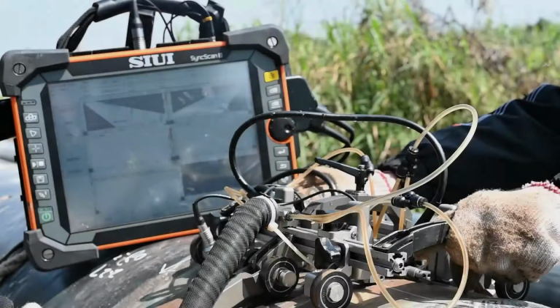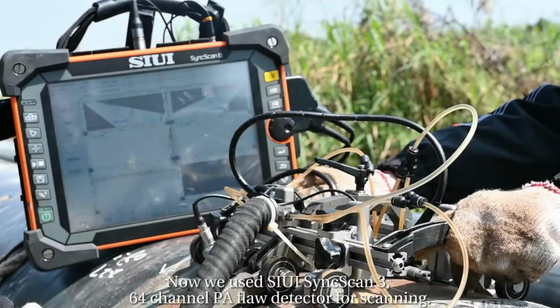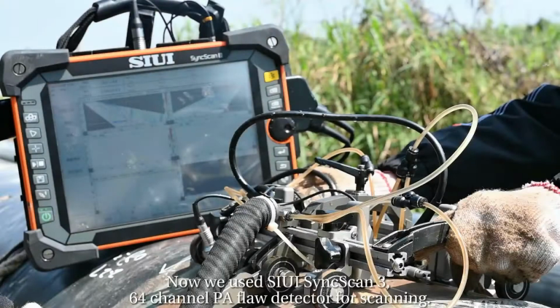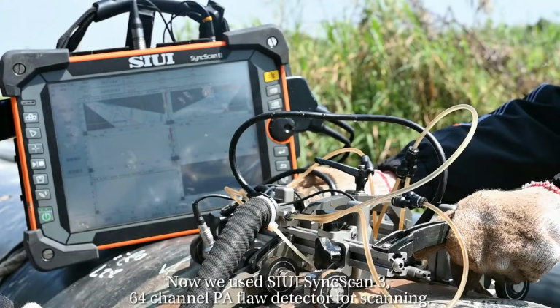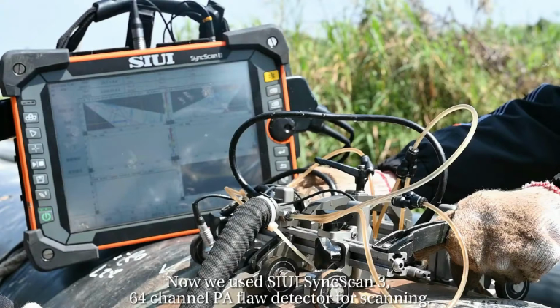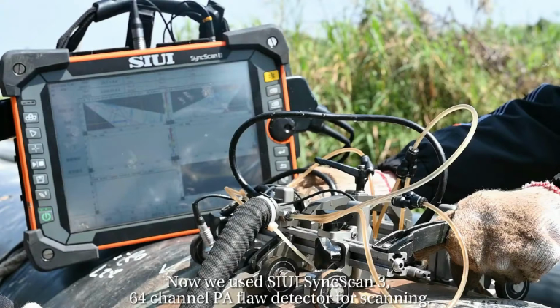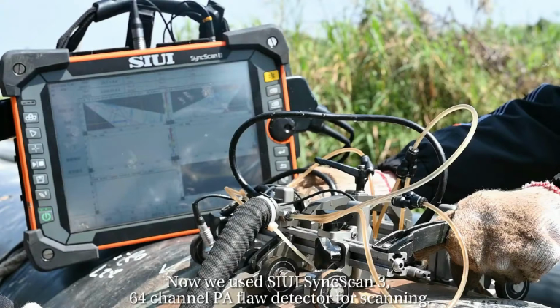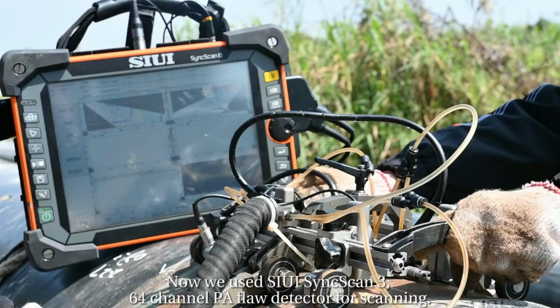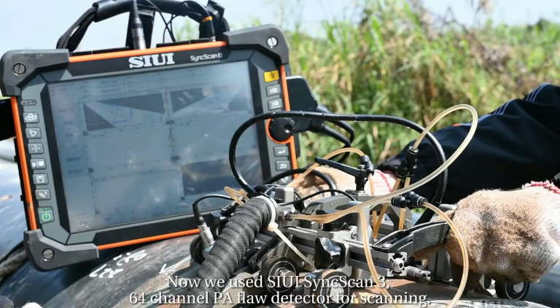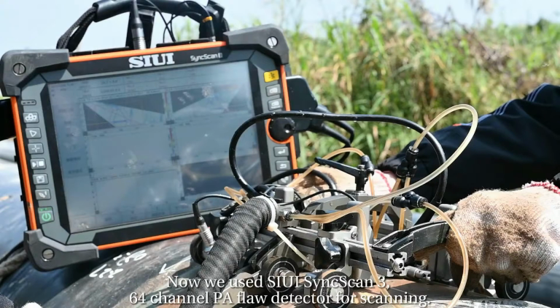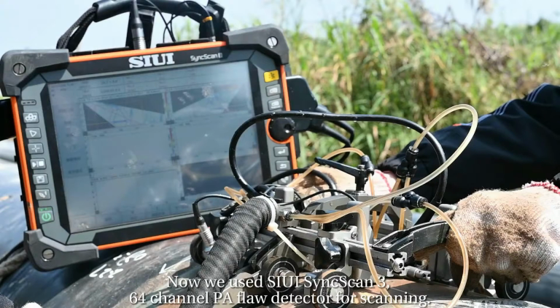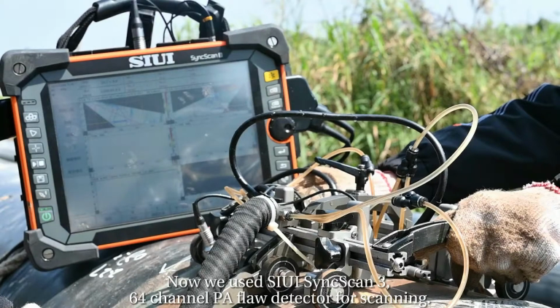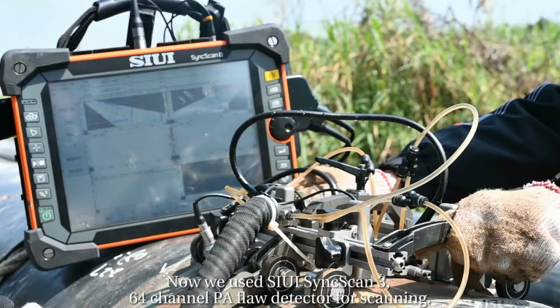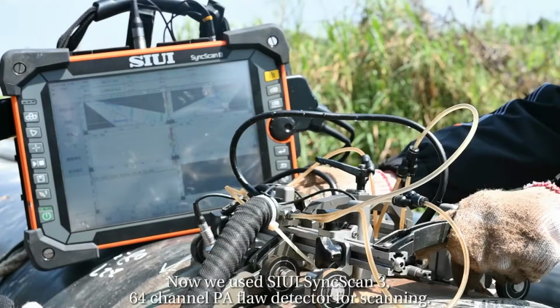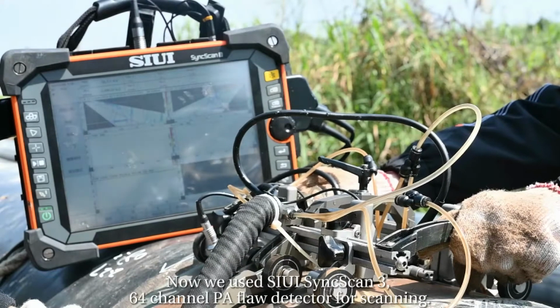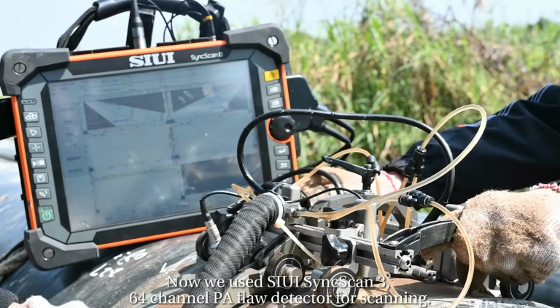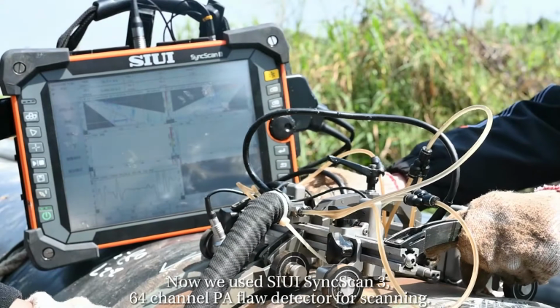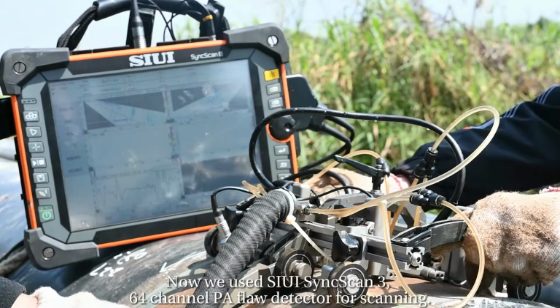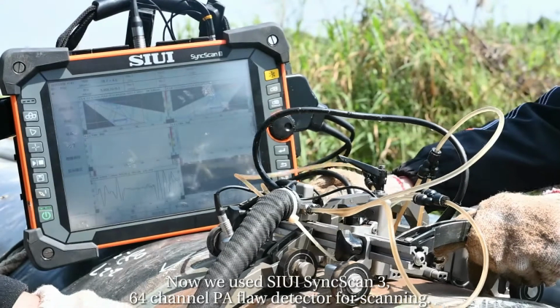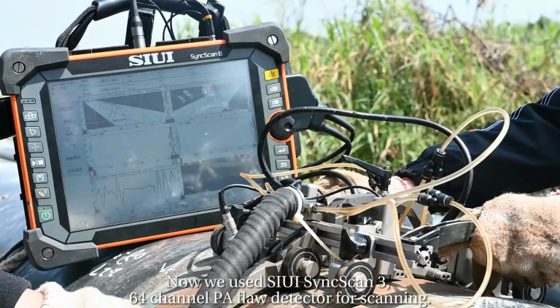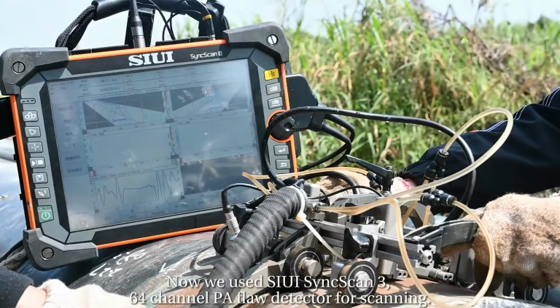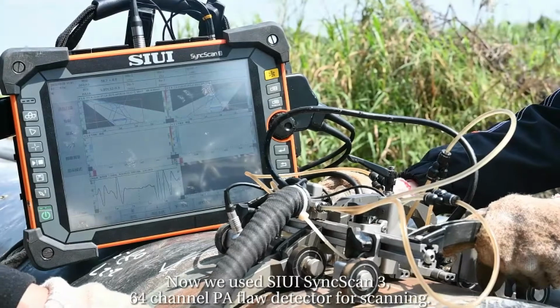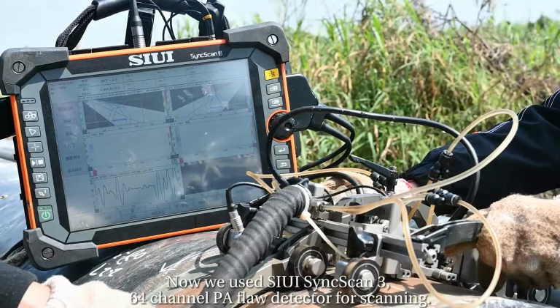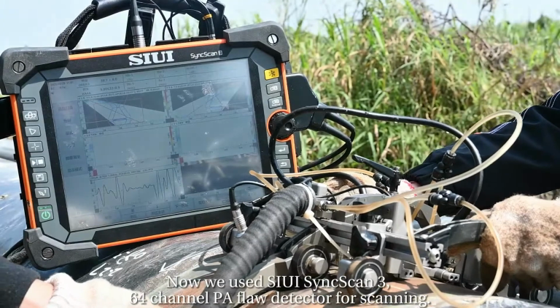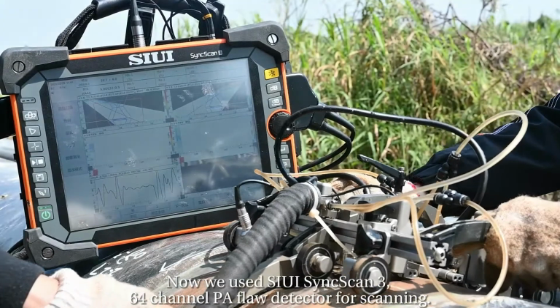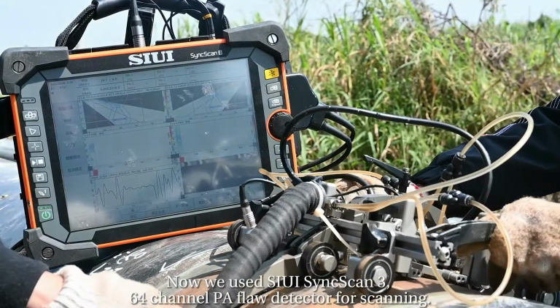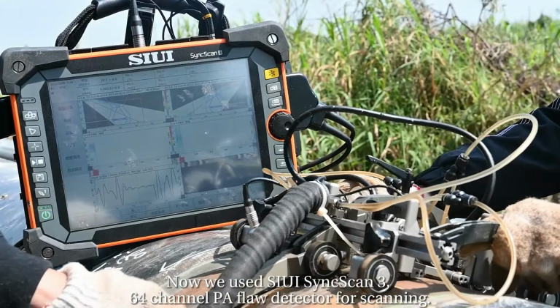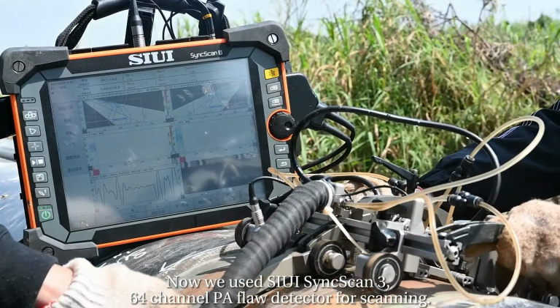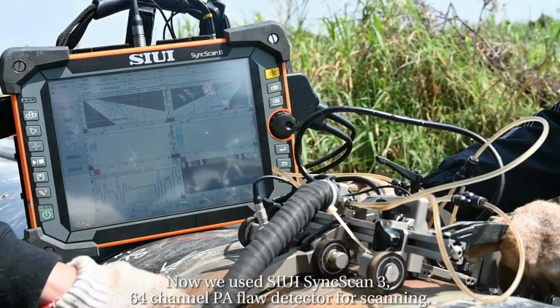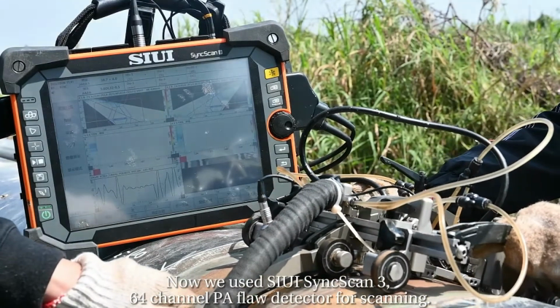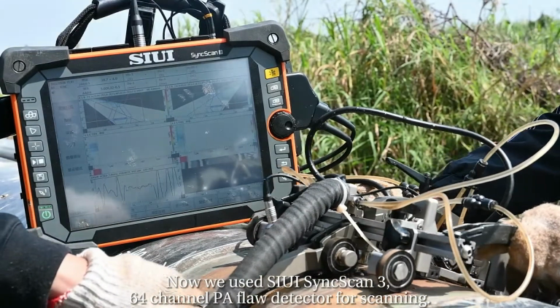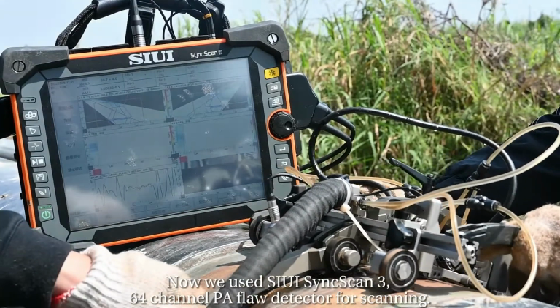Now we use the Series Scene Scan 3, a 64-channel phased array detector for scanning.